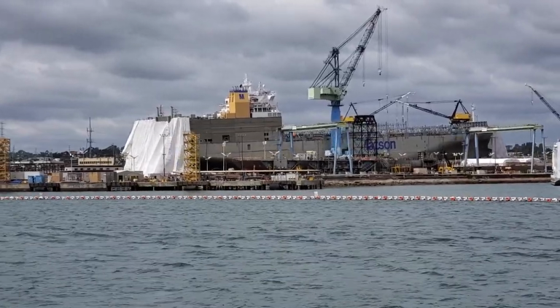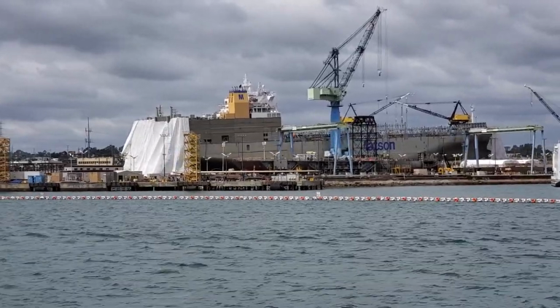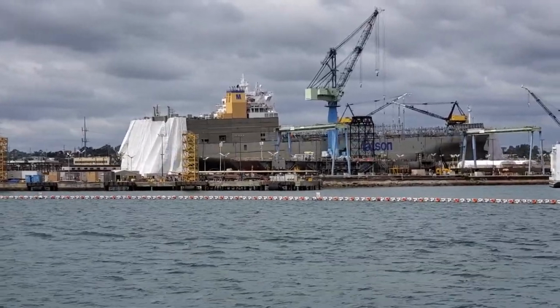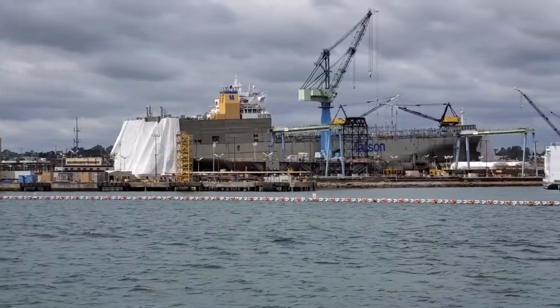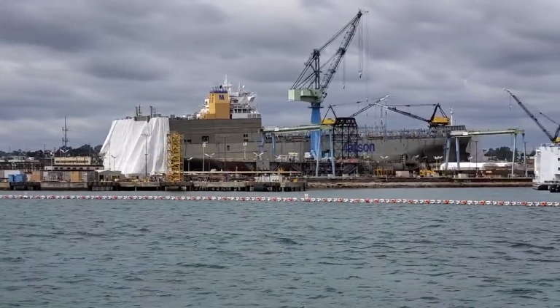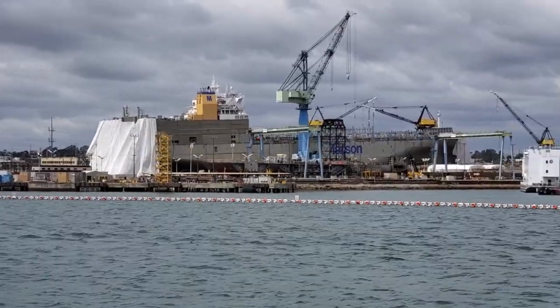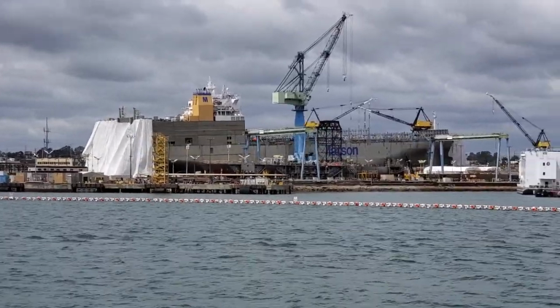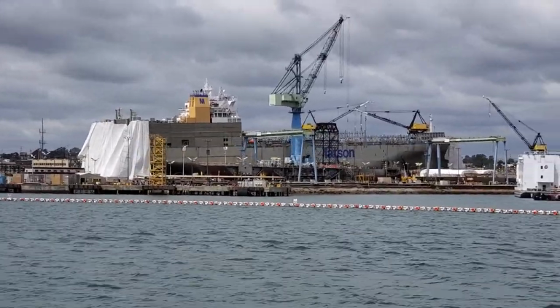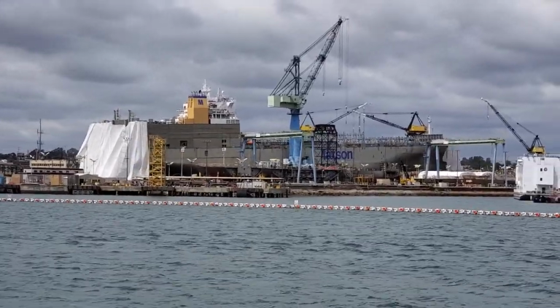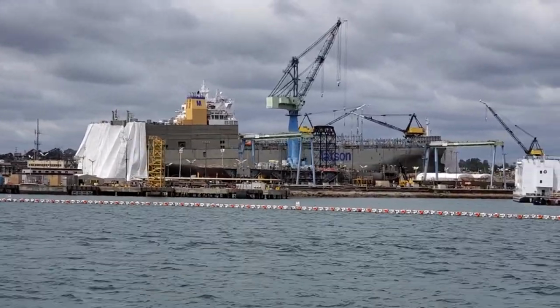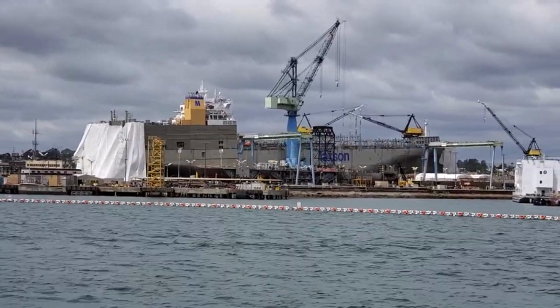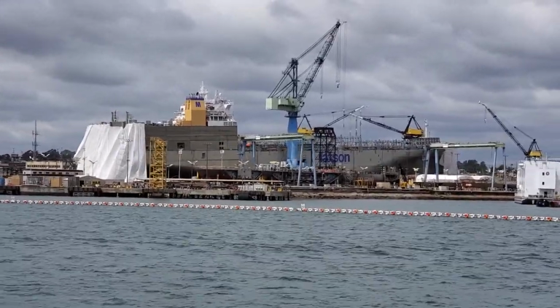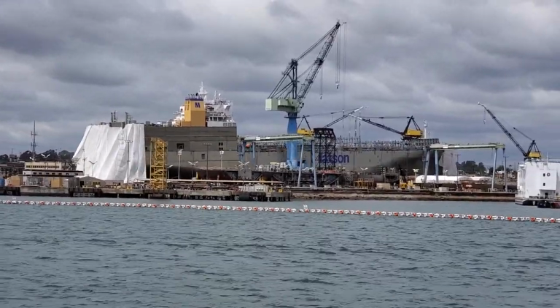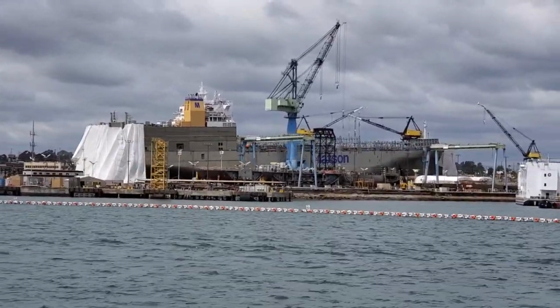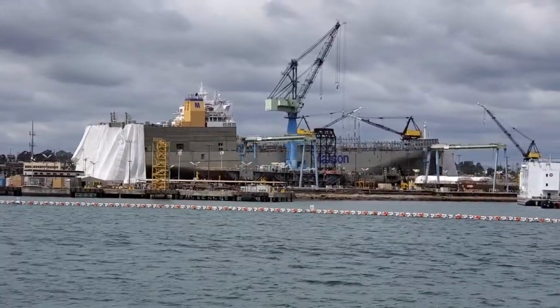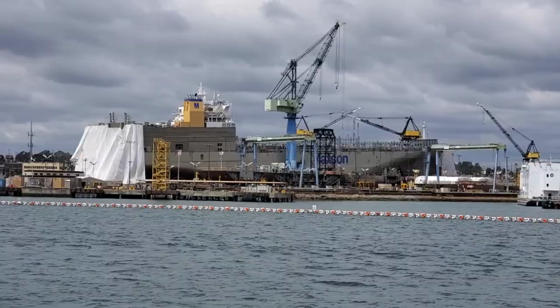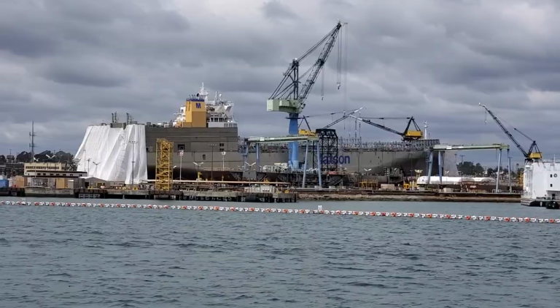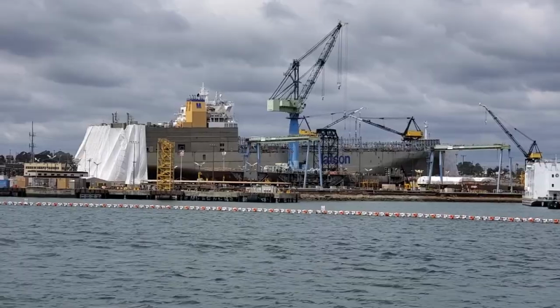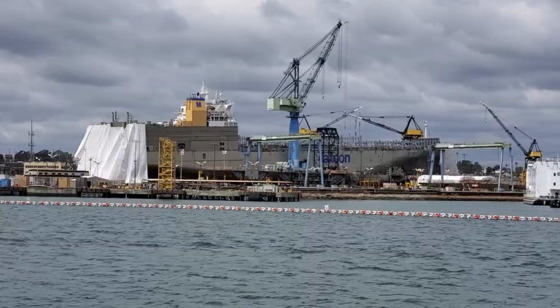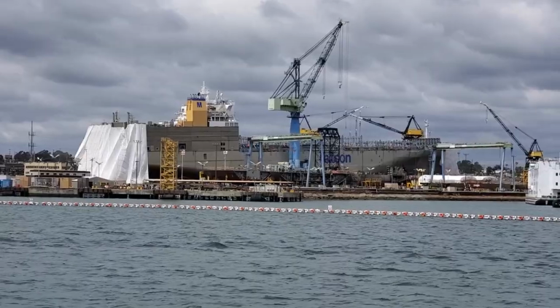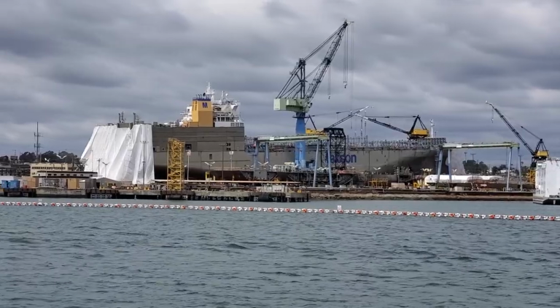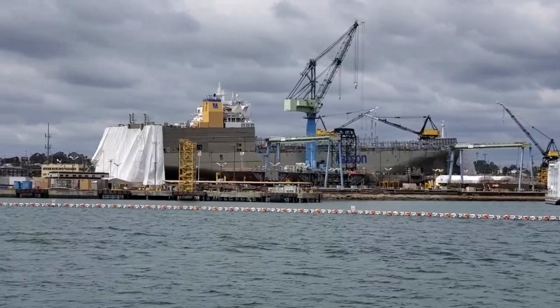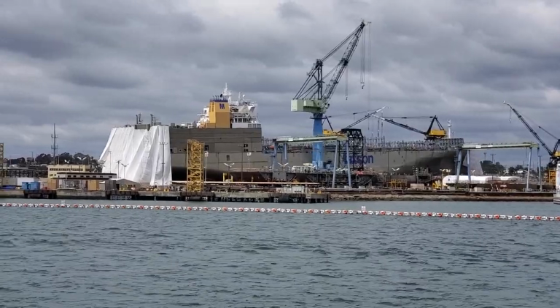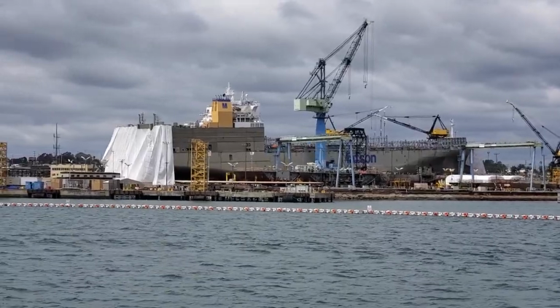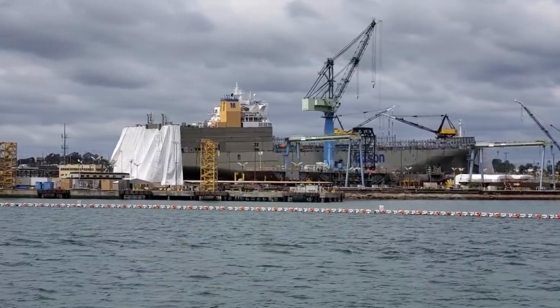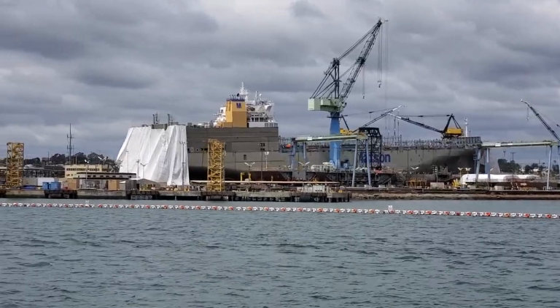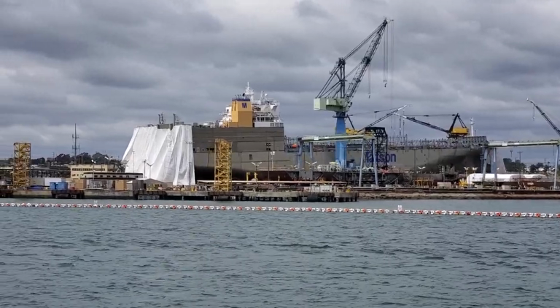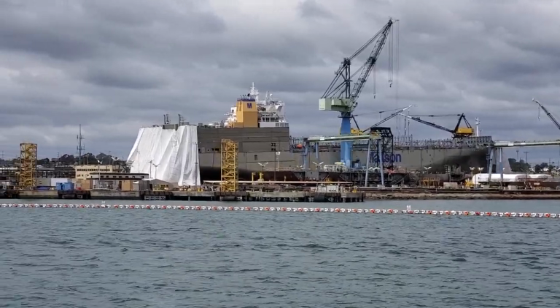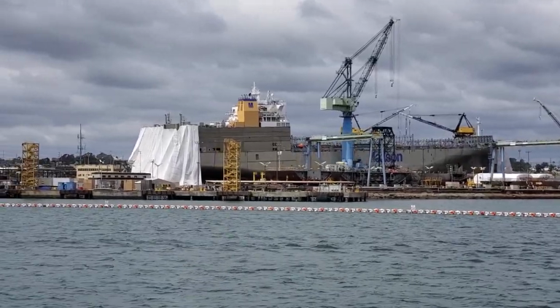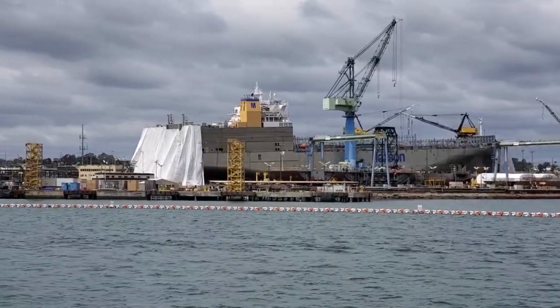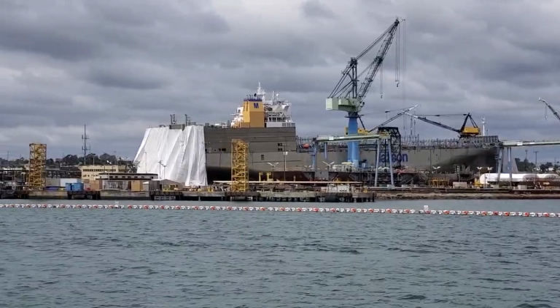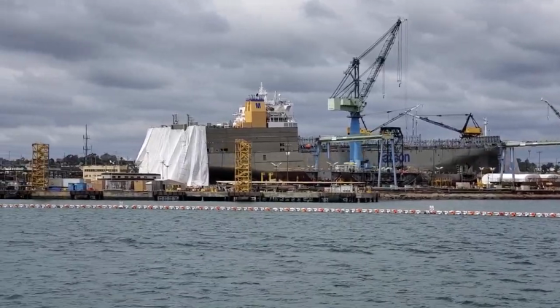Navy destroyer DDG 76, the Higgins. The large green and blue box is the Cowpens — that green and blue box is called a dry dock.